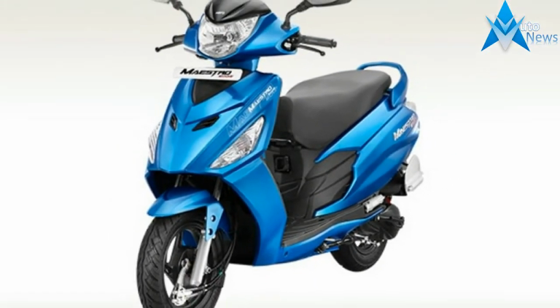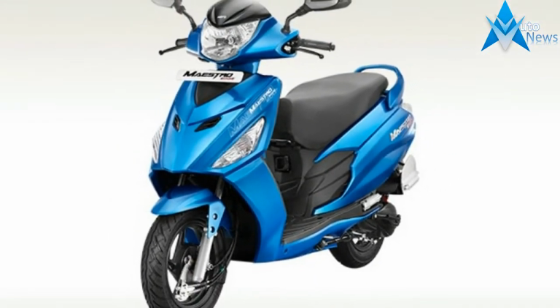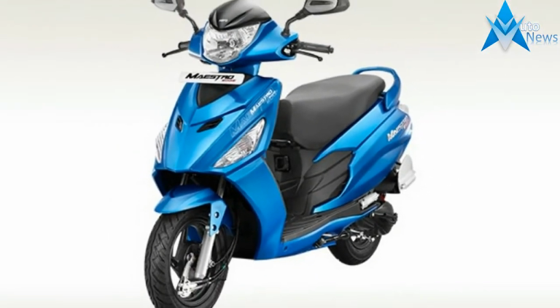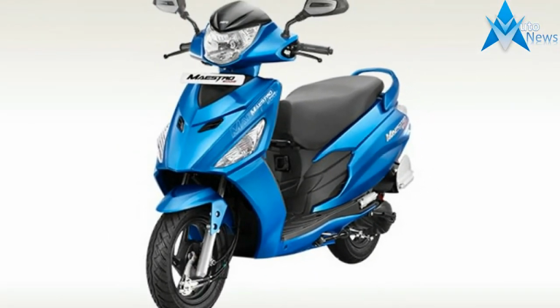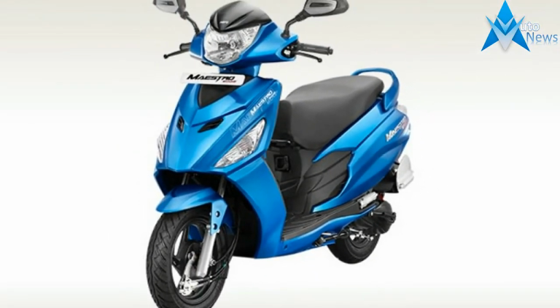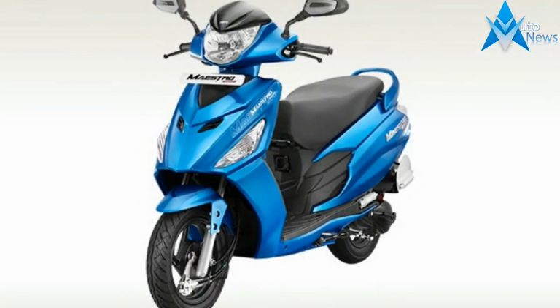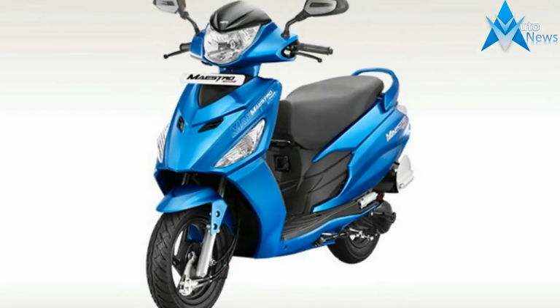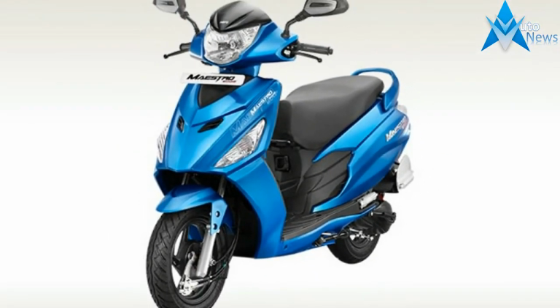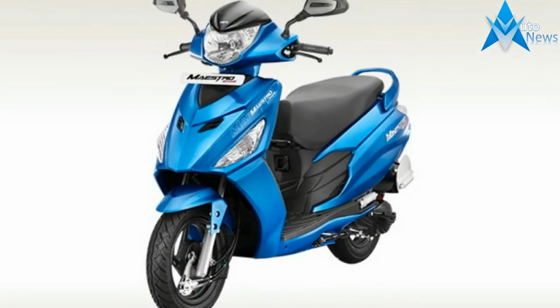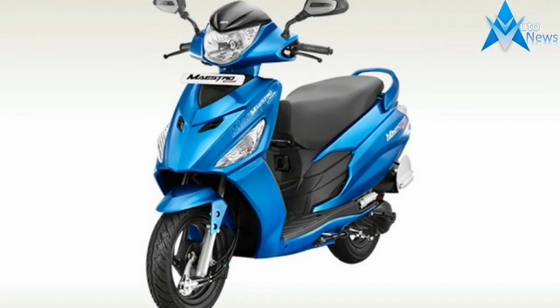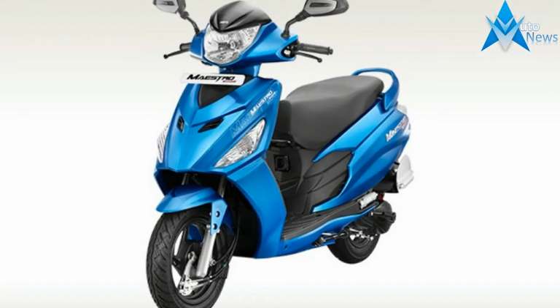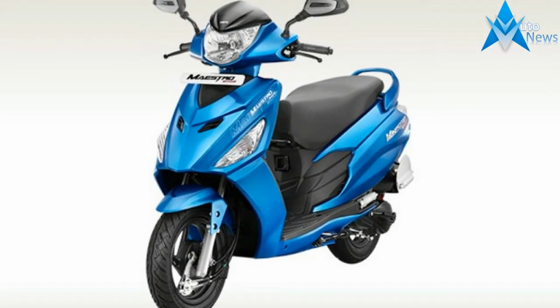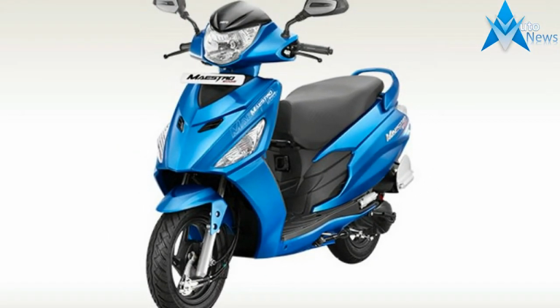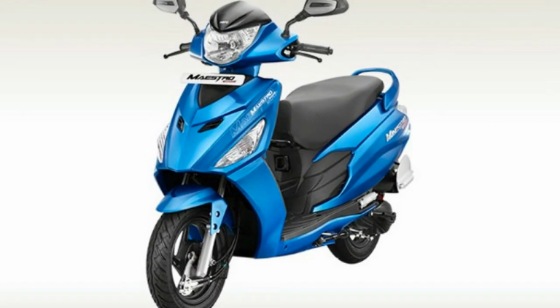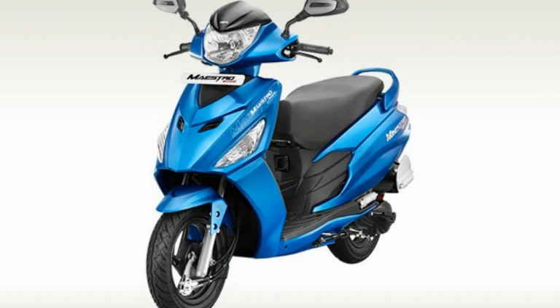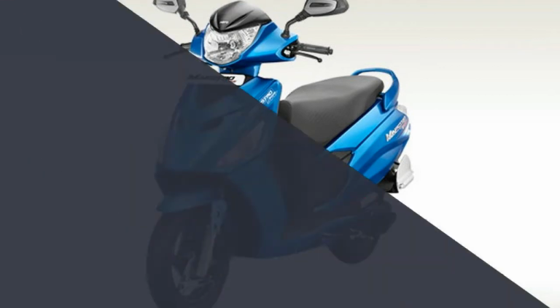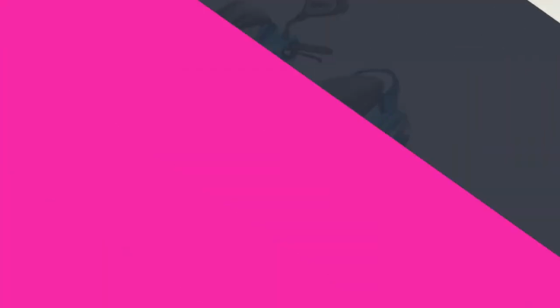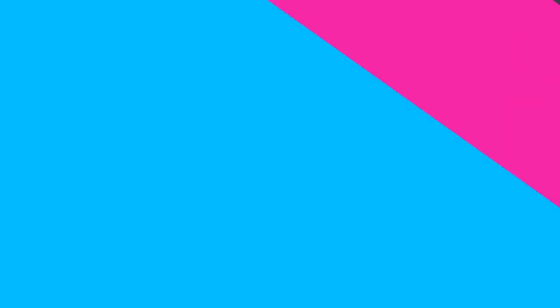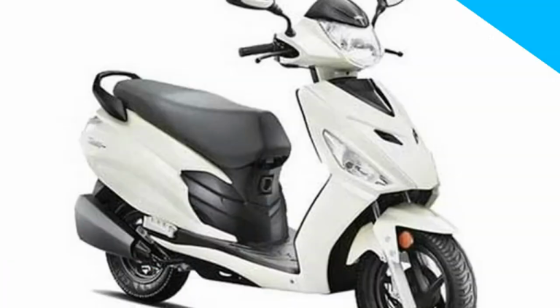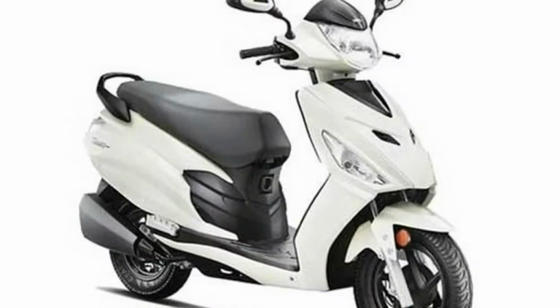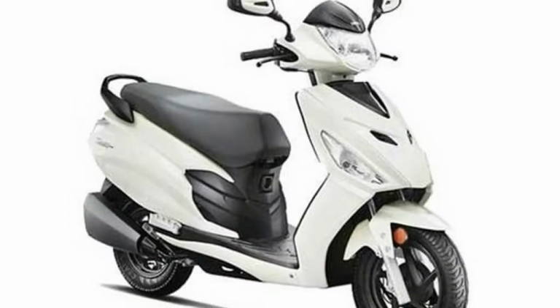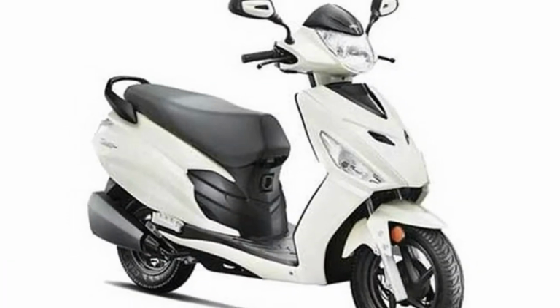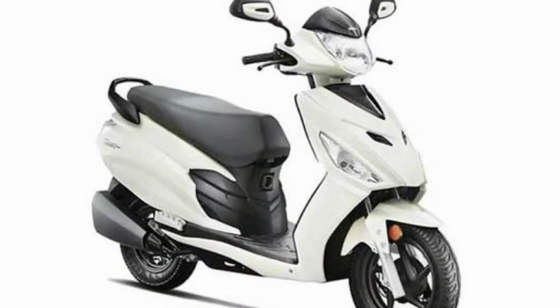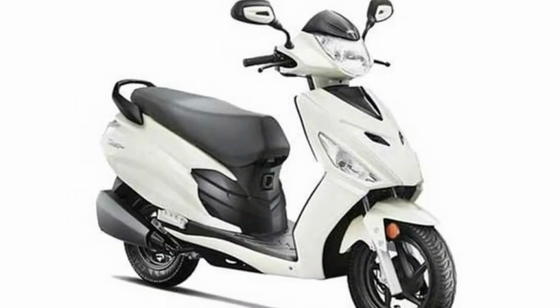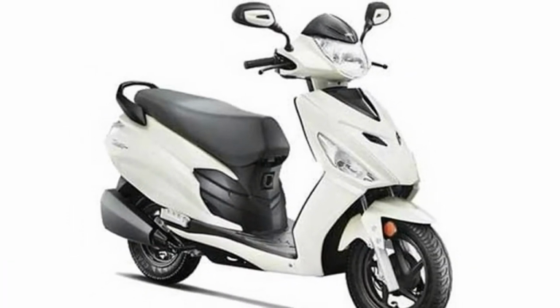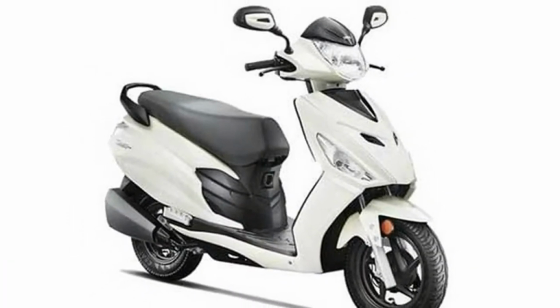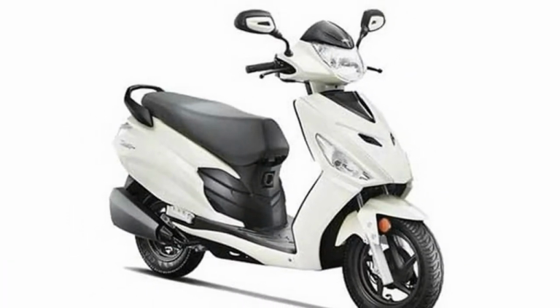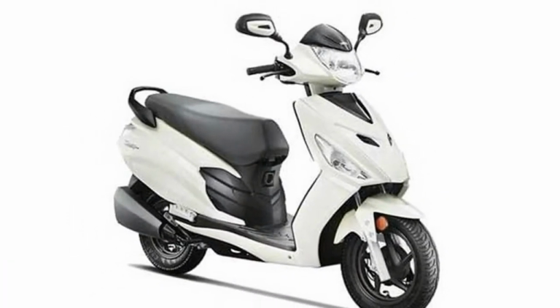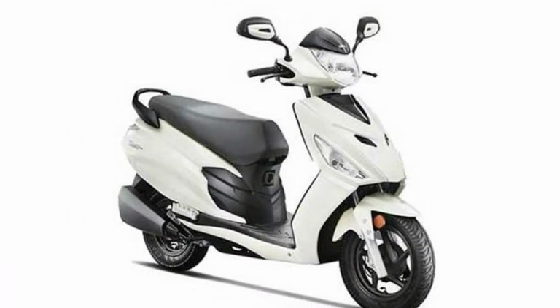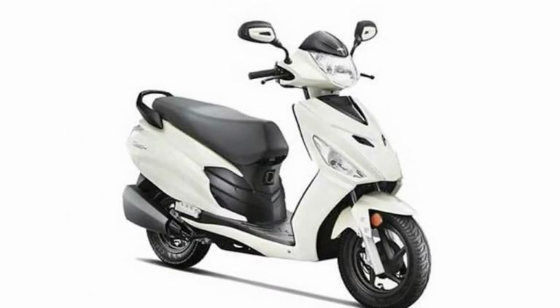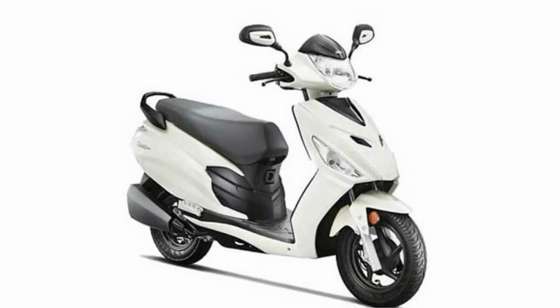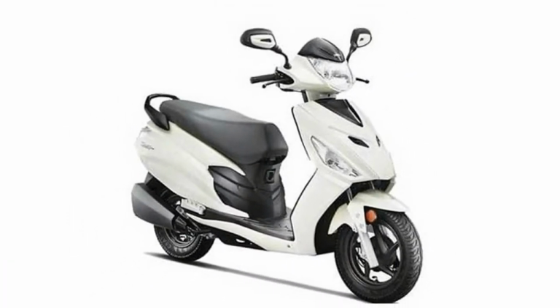The Hero Maestro Edge comes in two new colors: sporty matte grey and red, and active matte grey and blue, in addition to the existing color options.